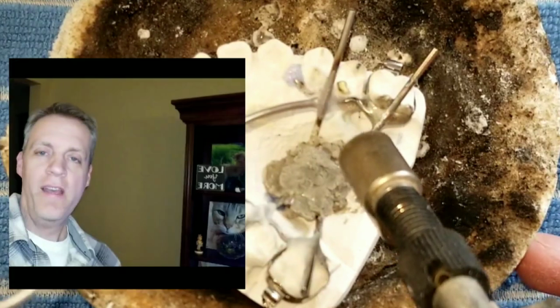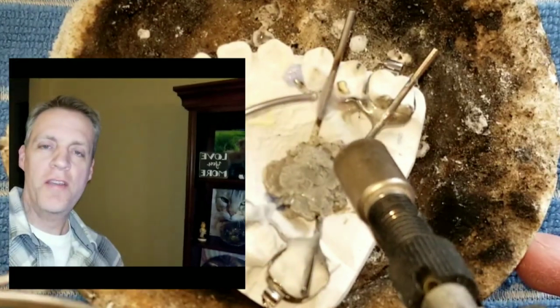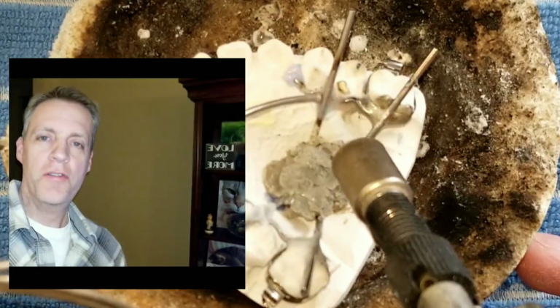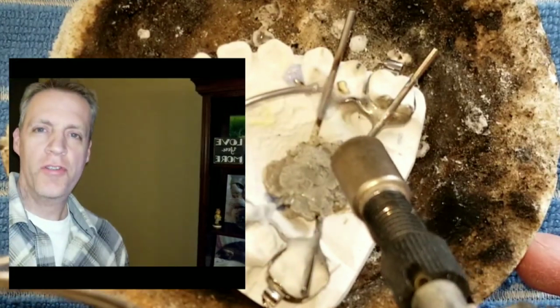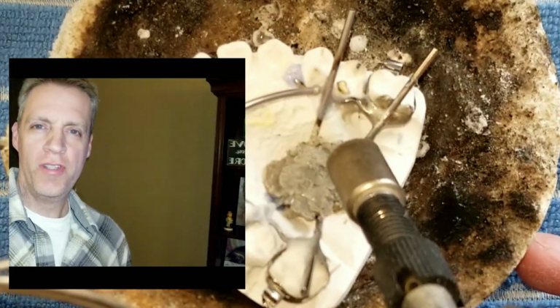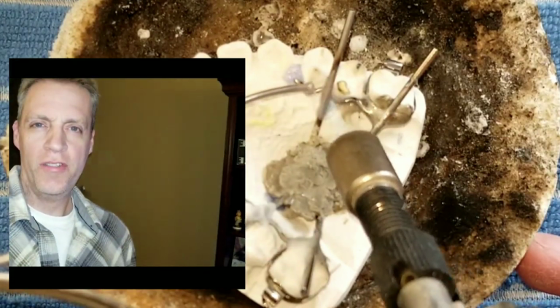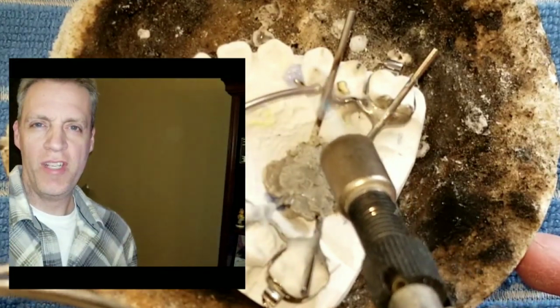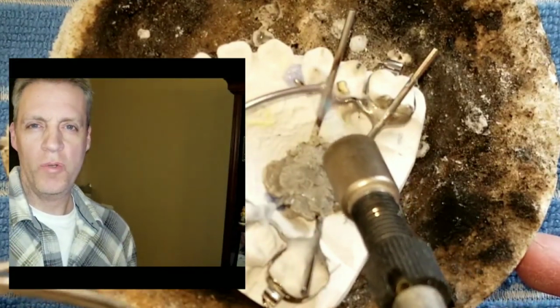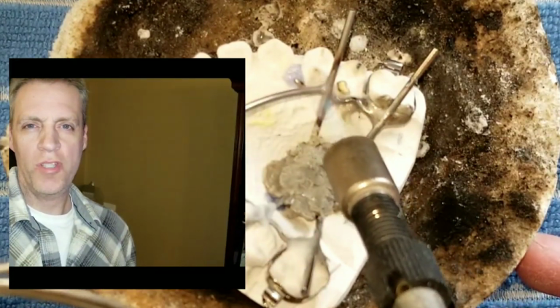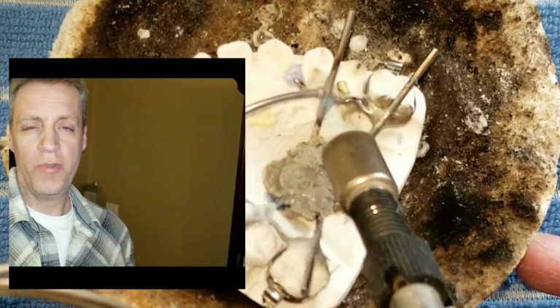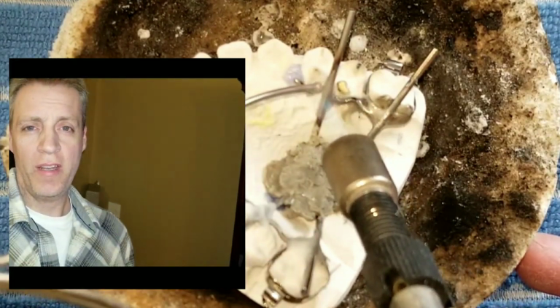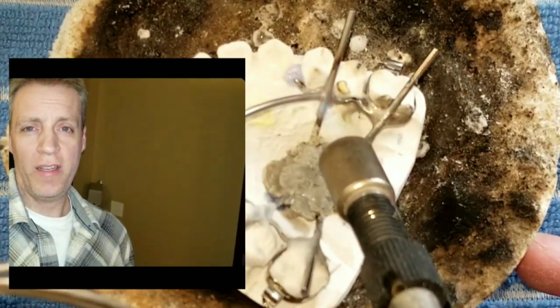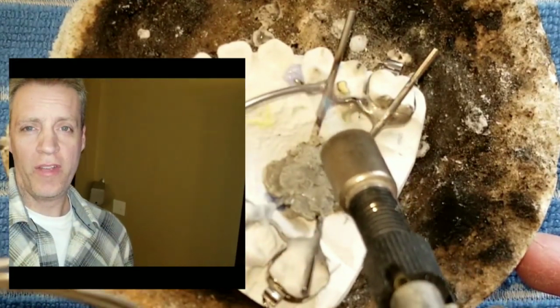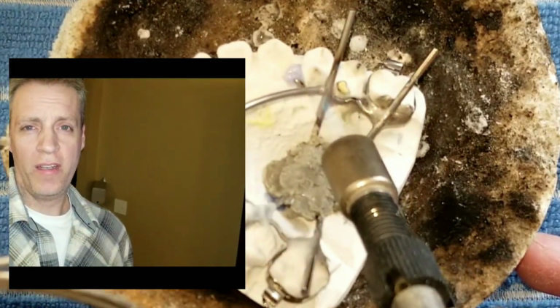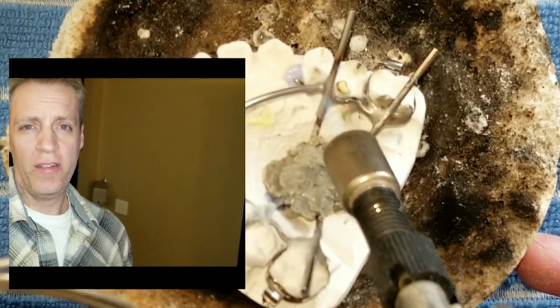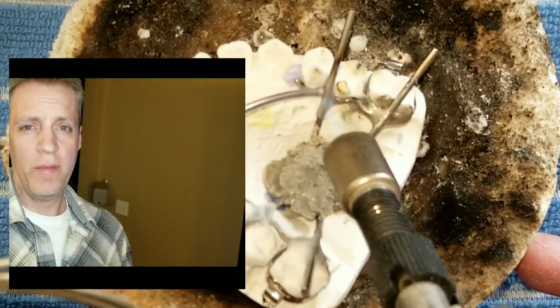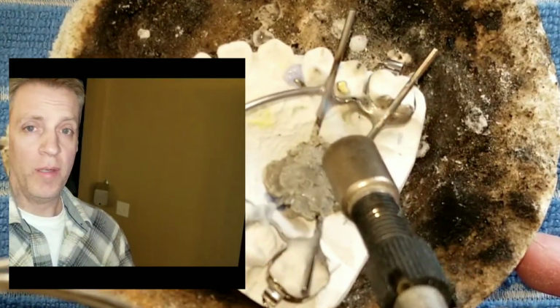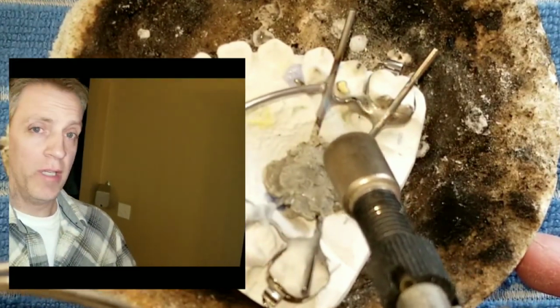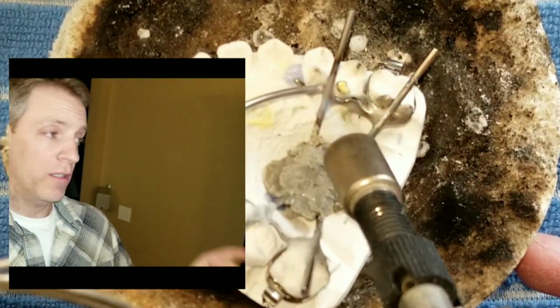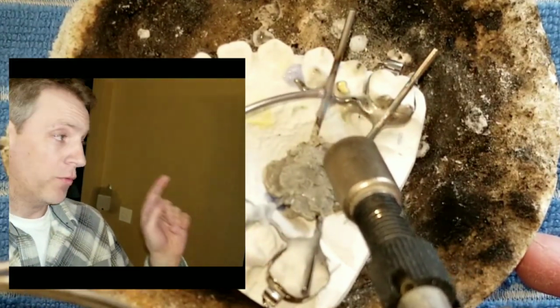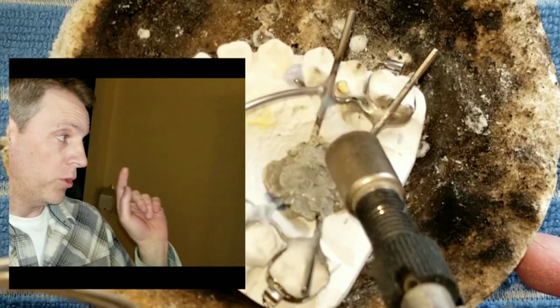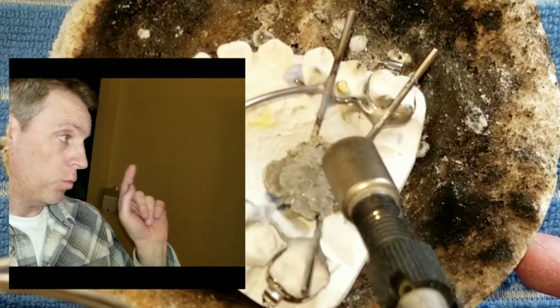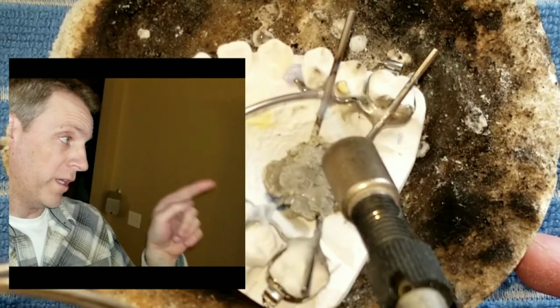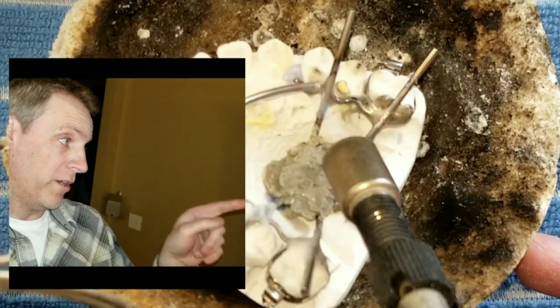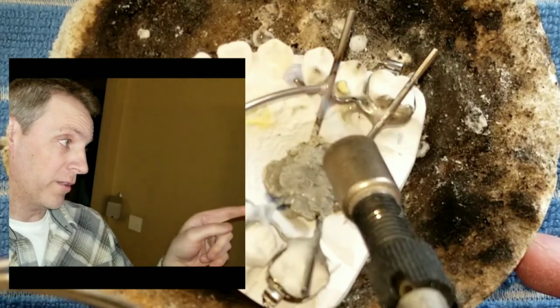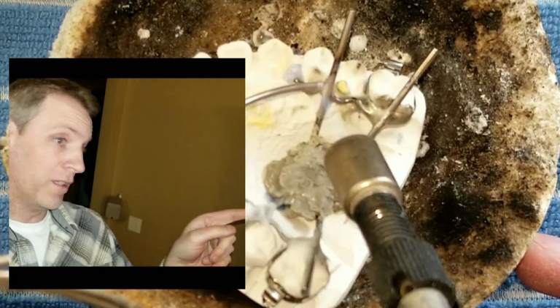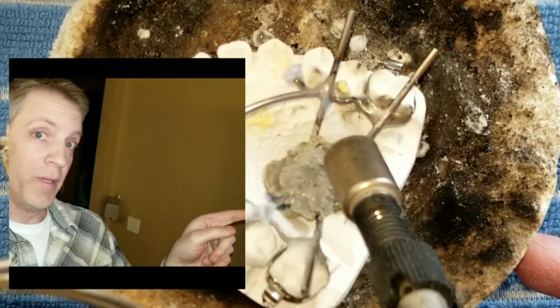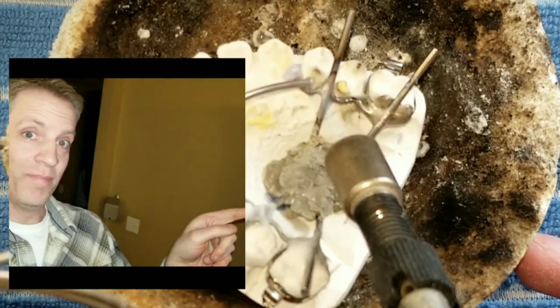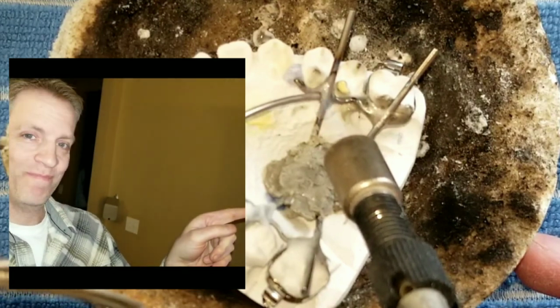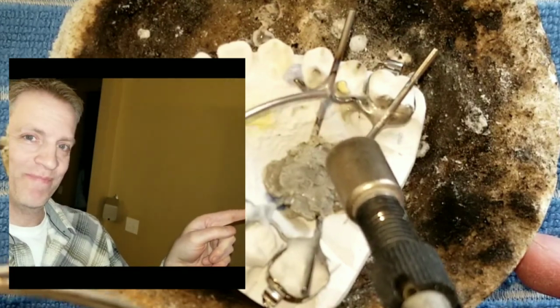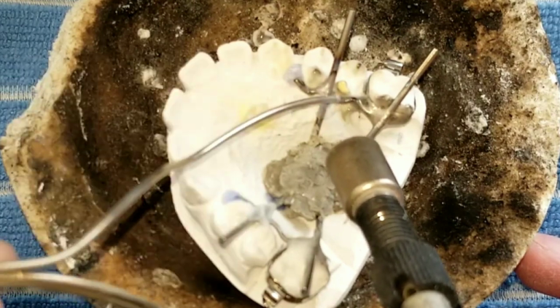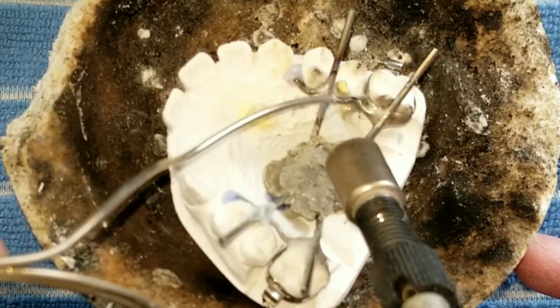If you're interested in seeing more tips on how to solder, I made a playlist for you right here. Click the button. Trust us.